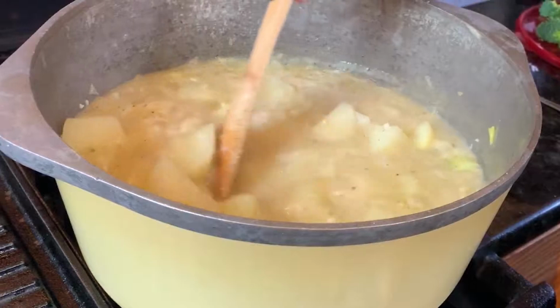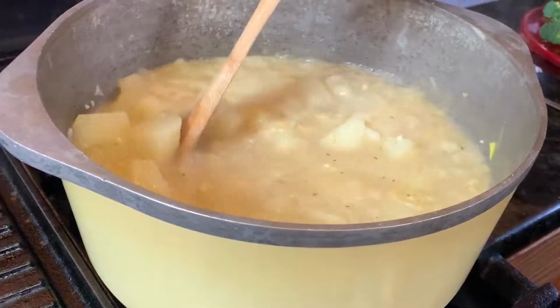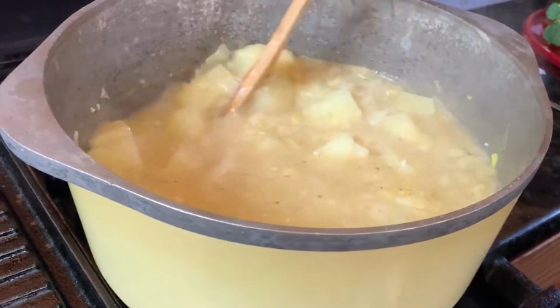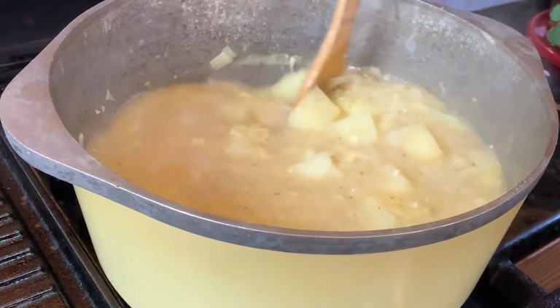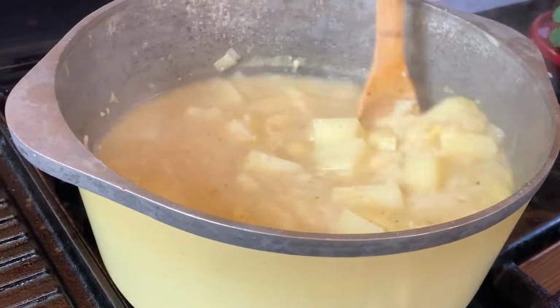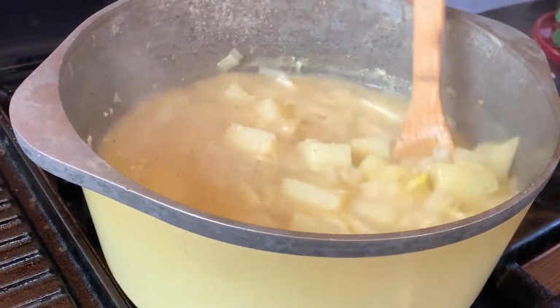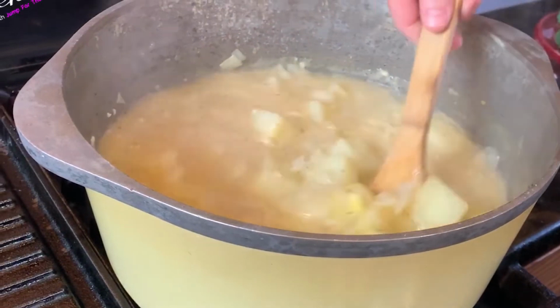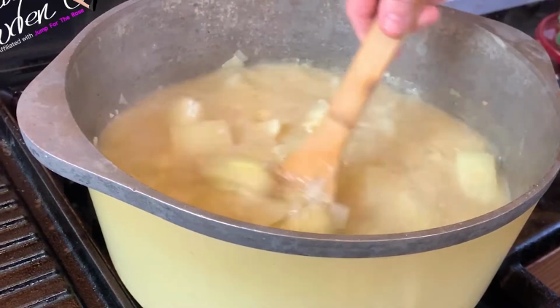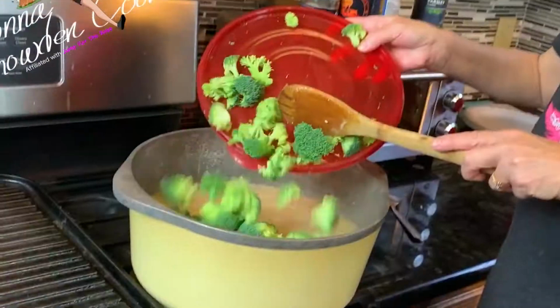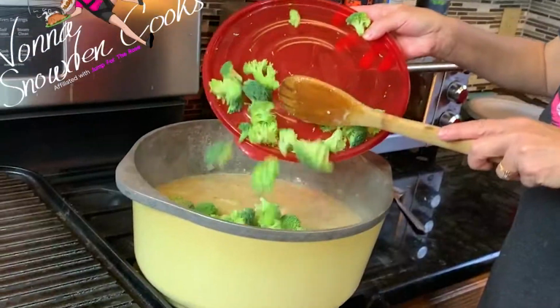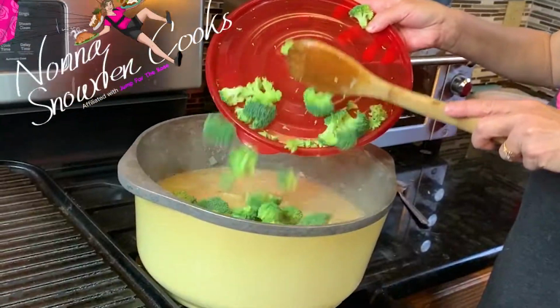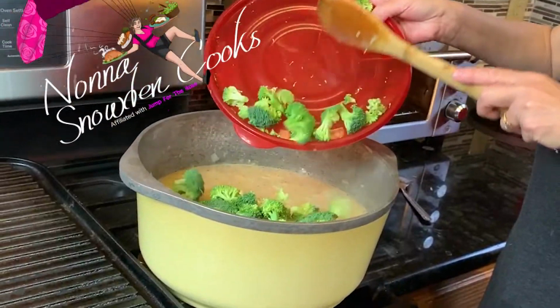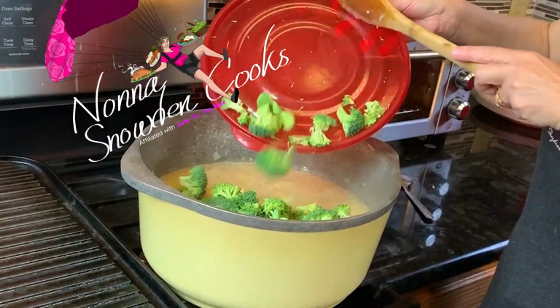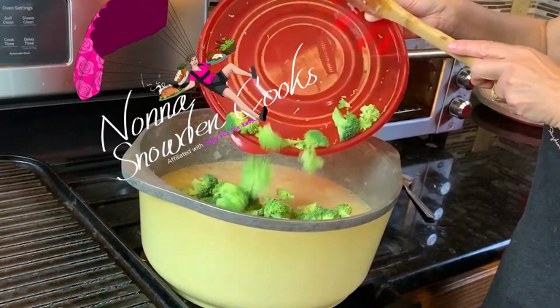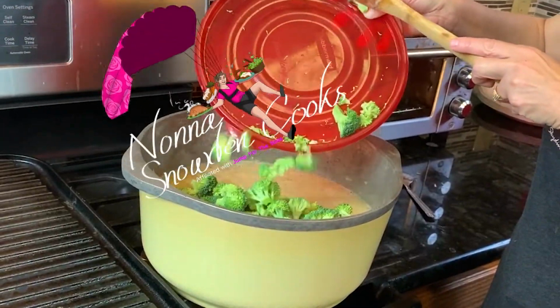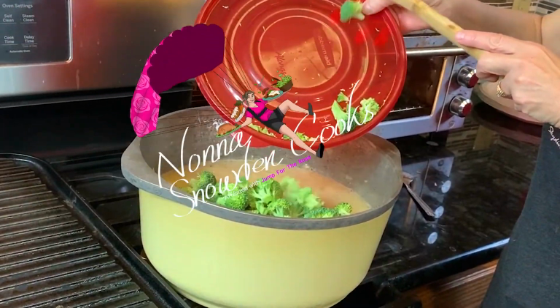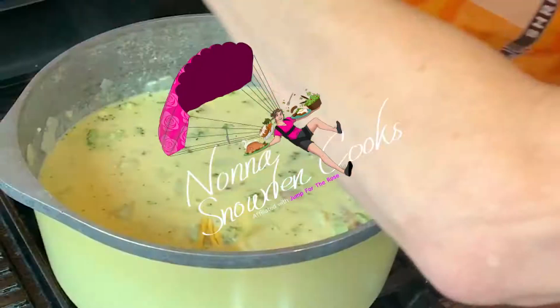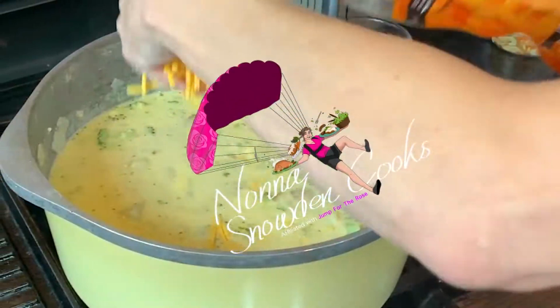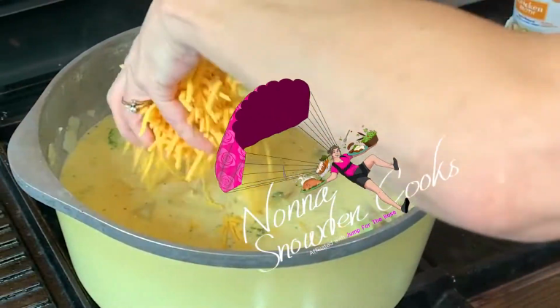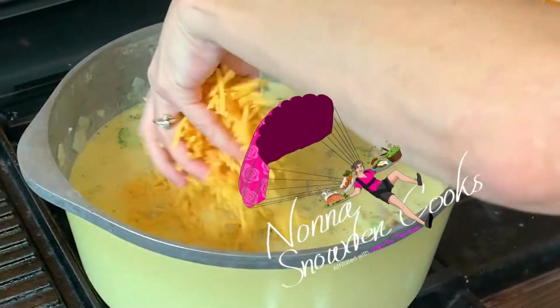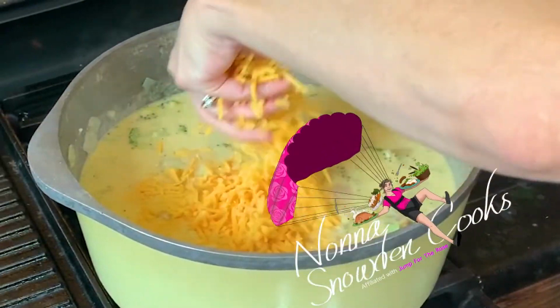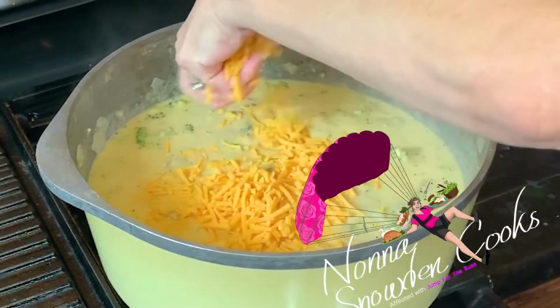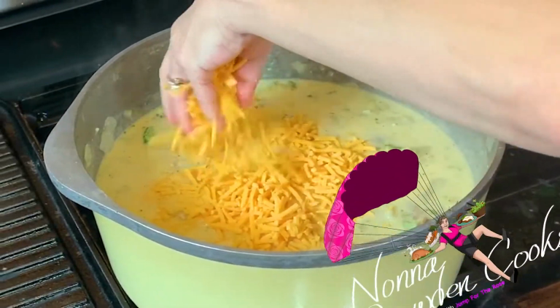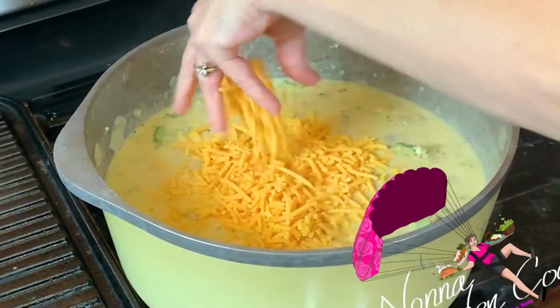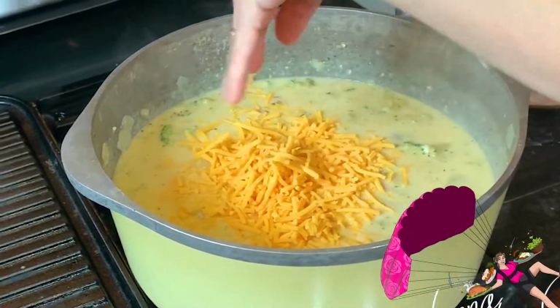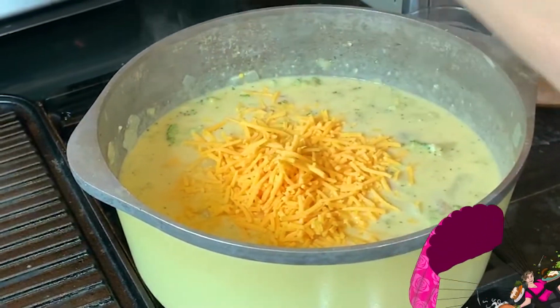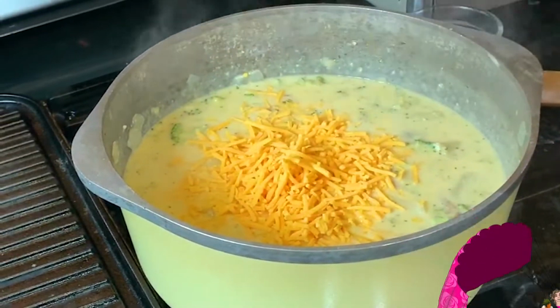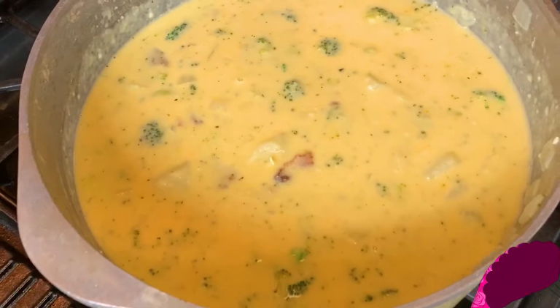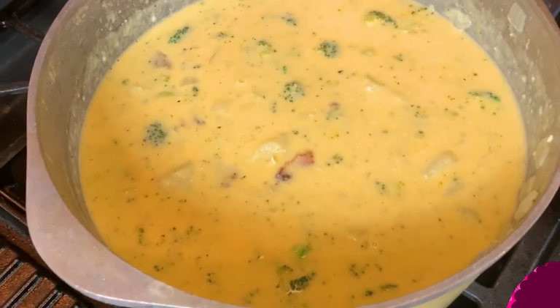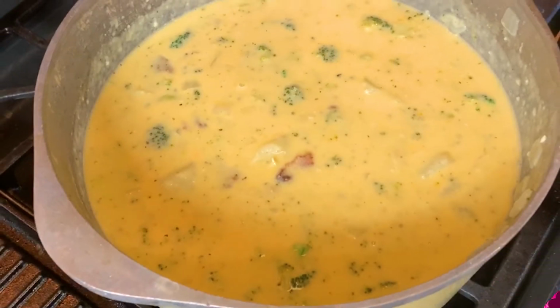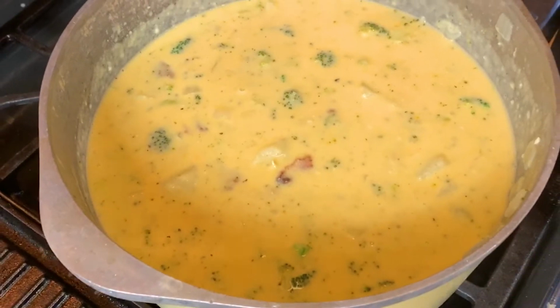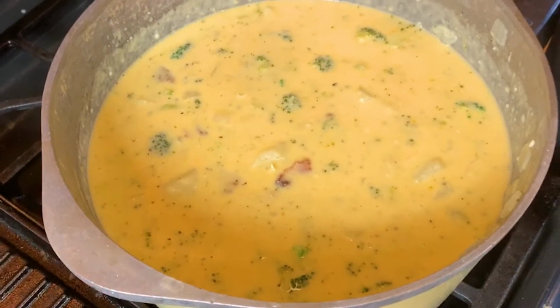Today, we are making a loaded baked potato and broccoli soup, and it is delicious.